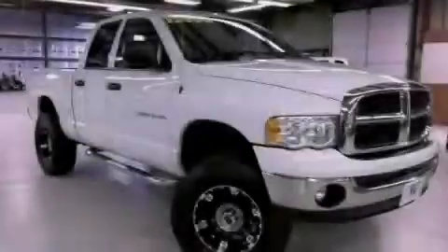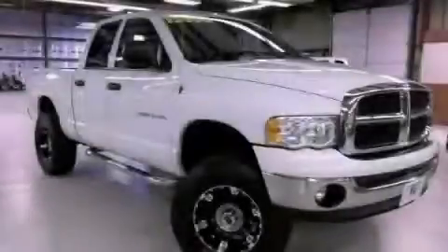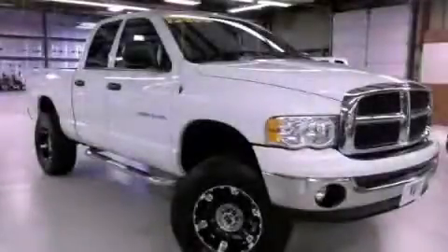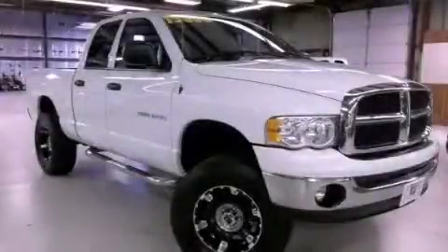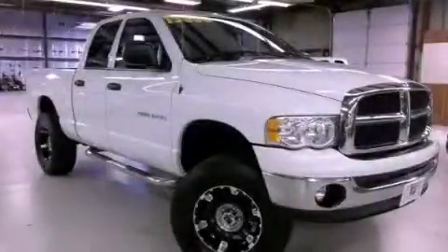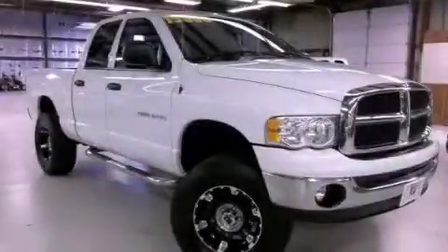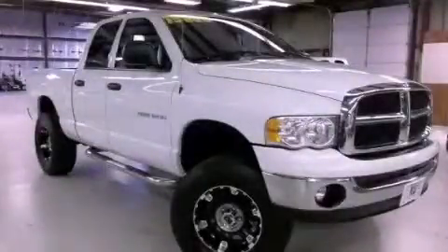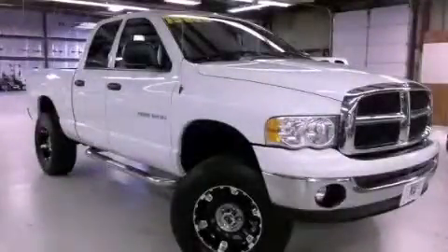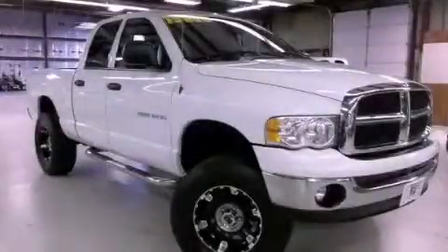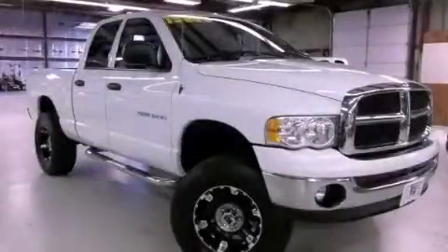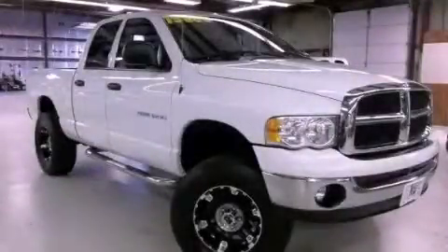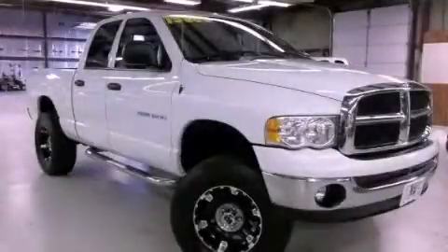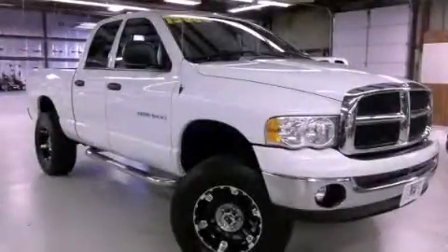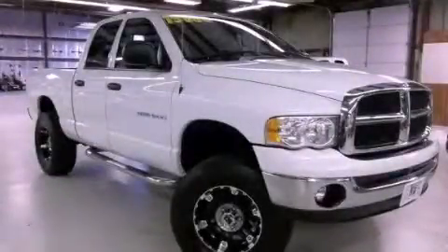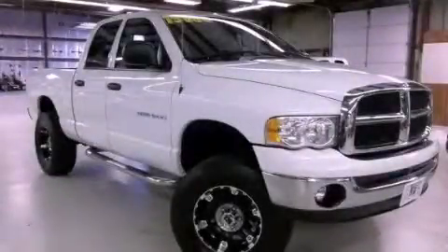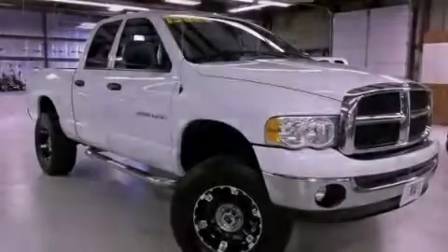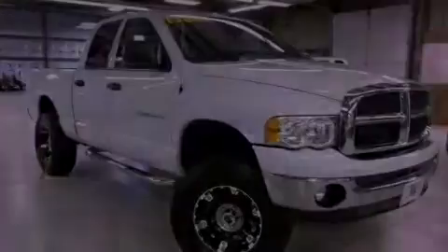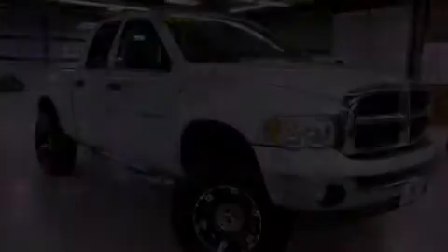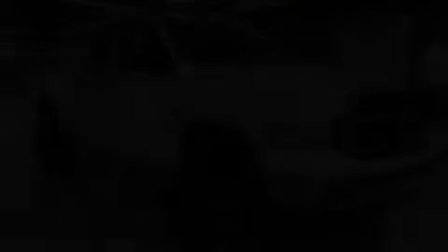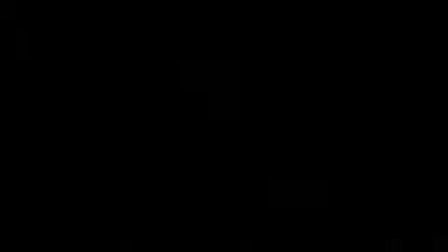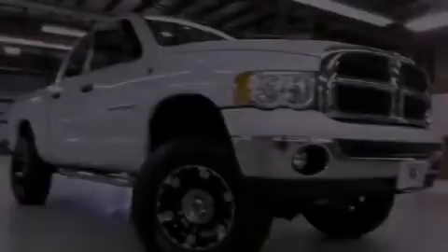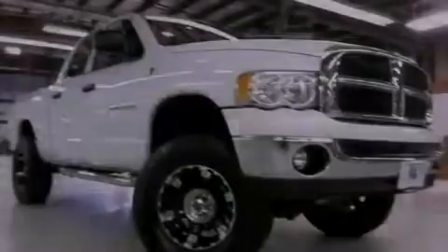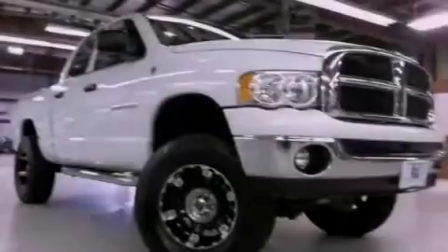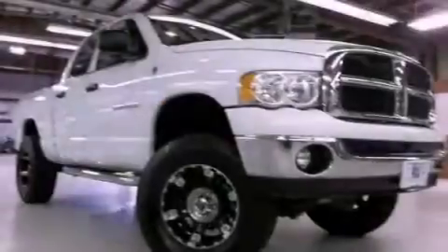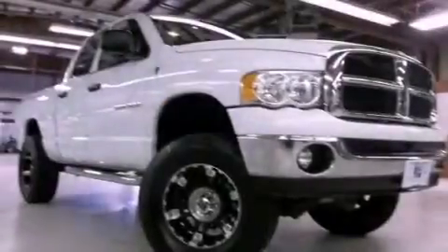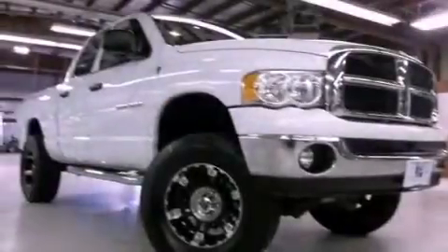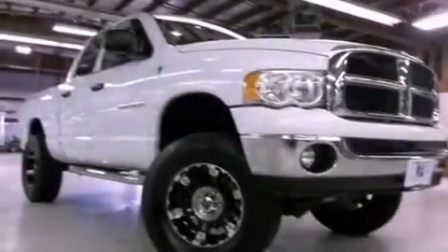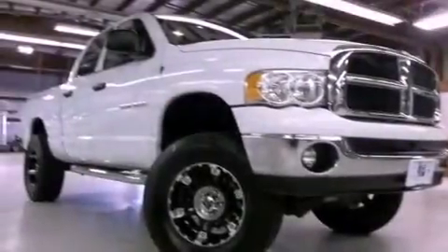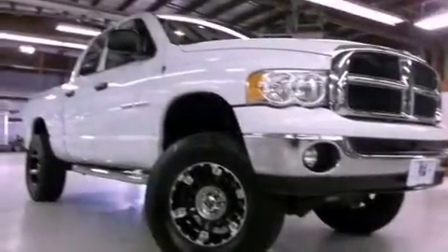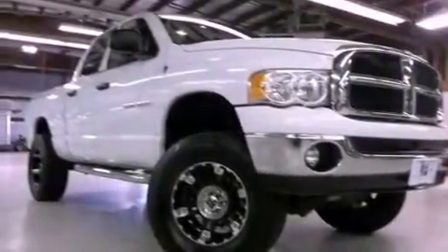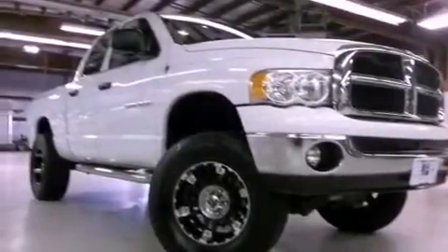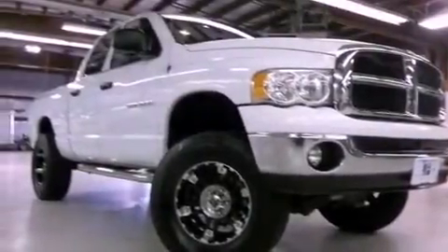This is a 2005 Dodge Ram 1500, made for the job site, the trail, and the town.